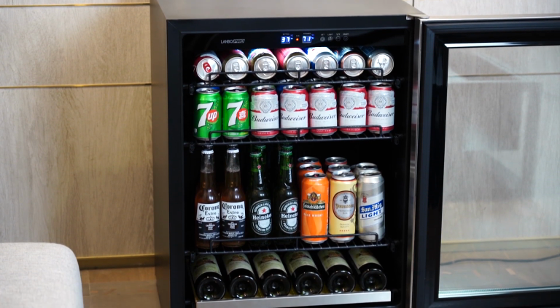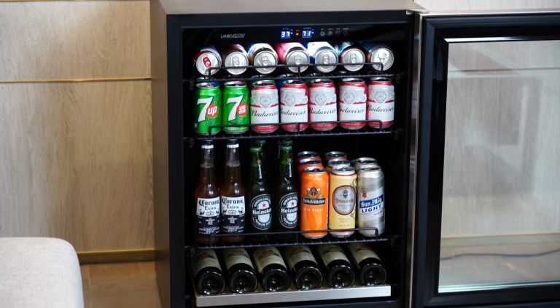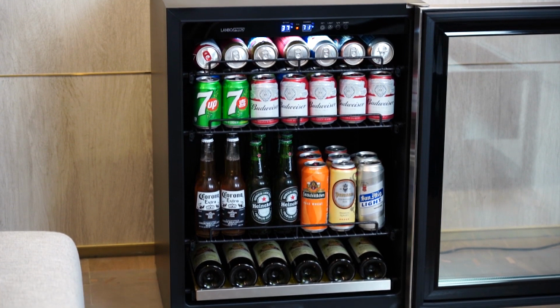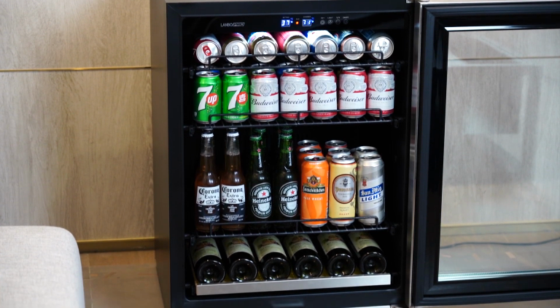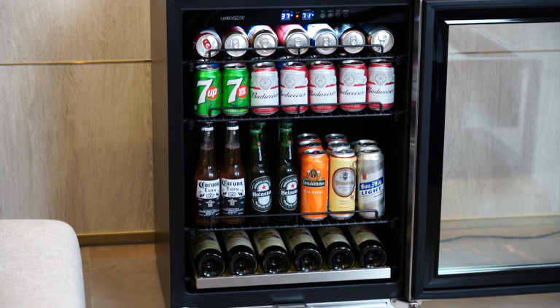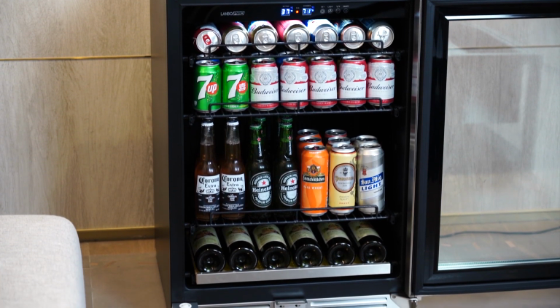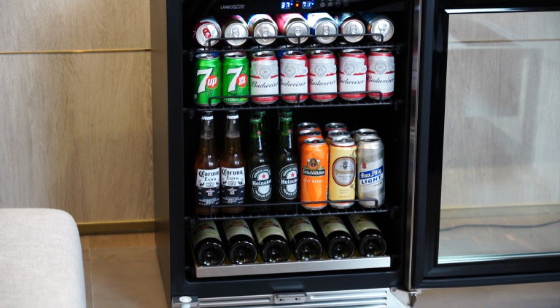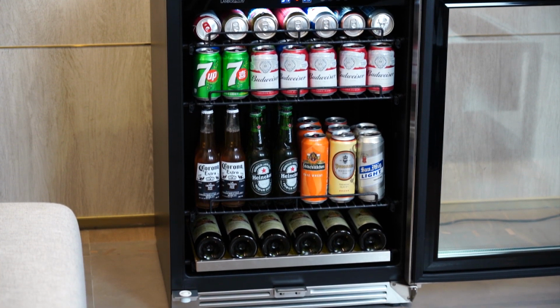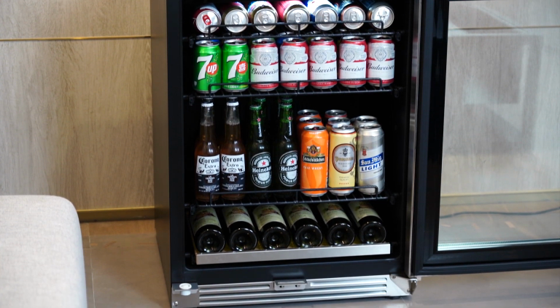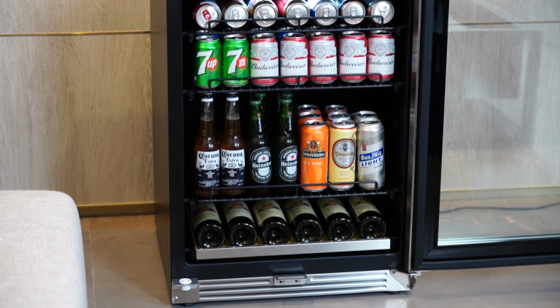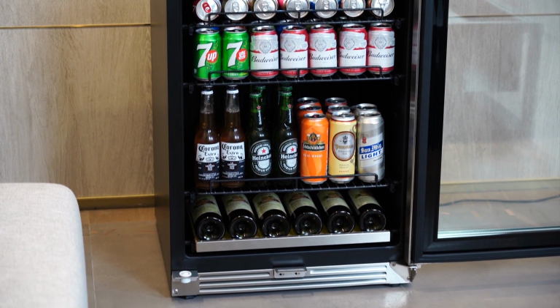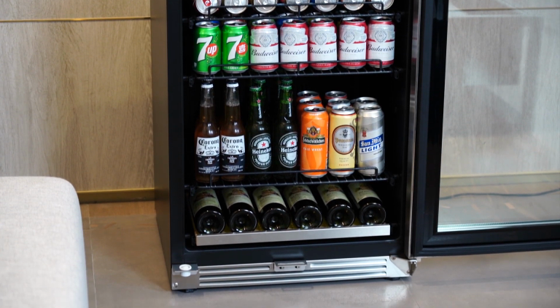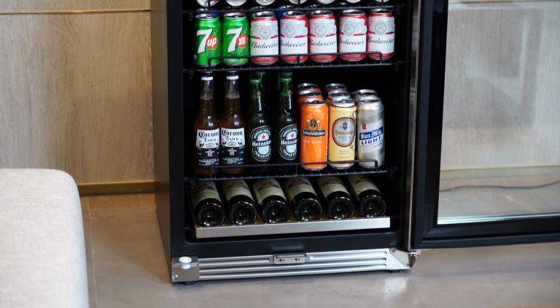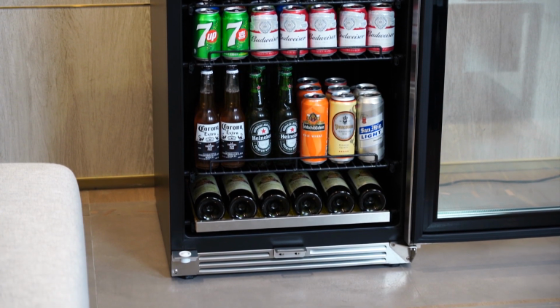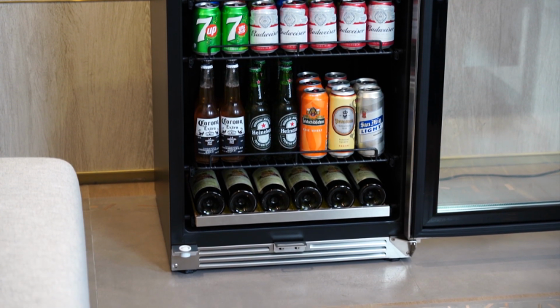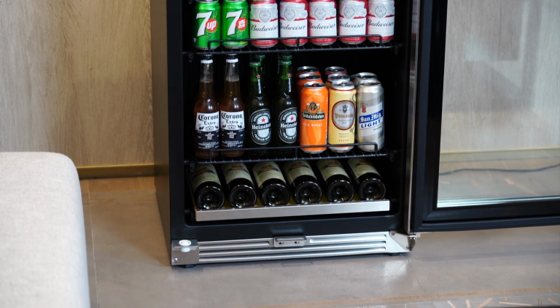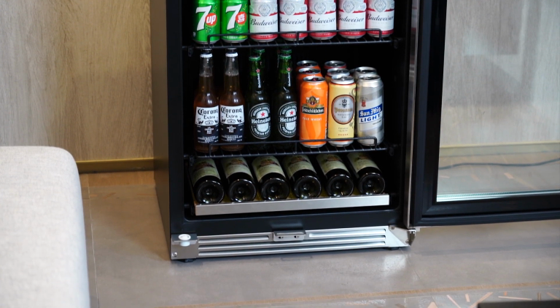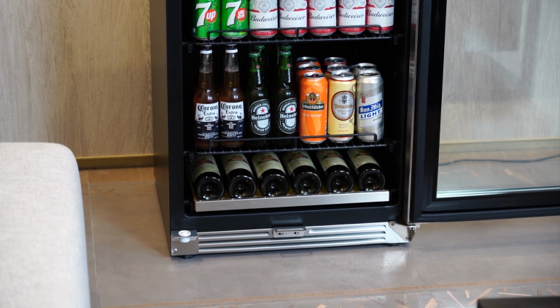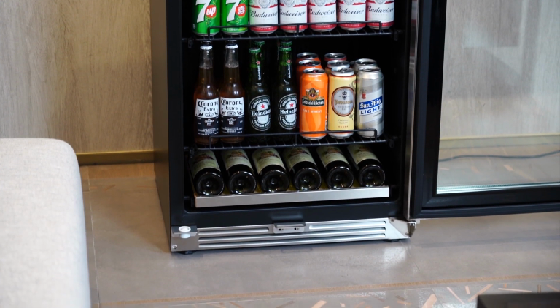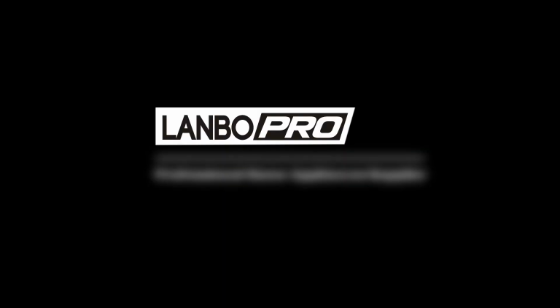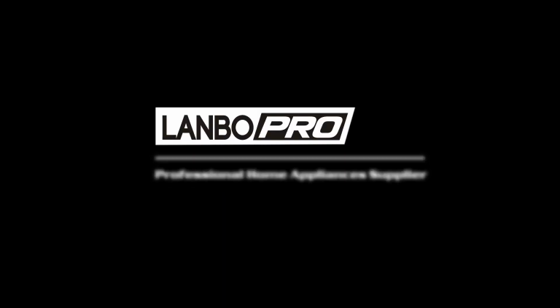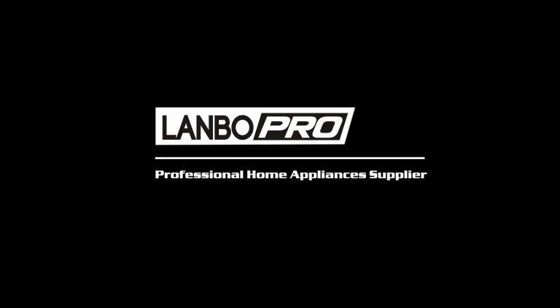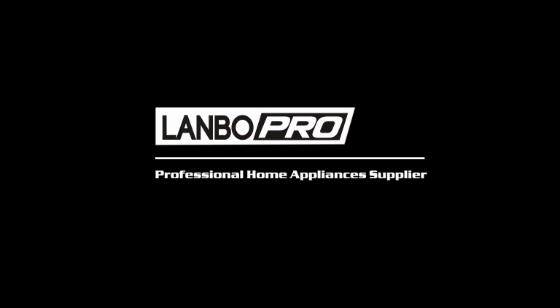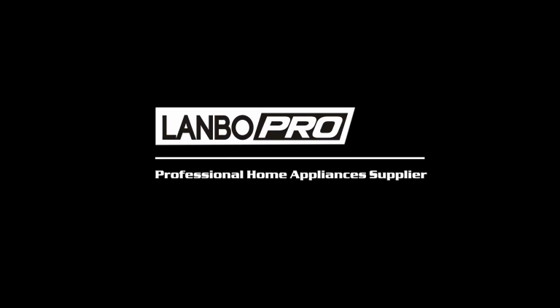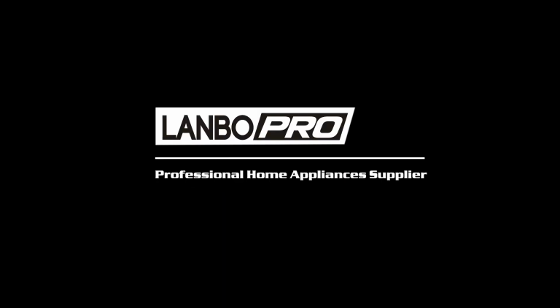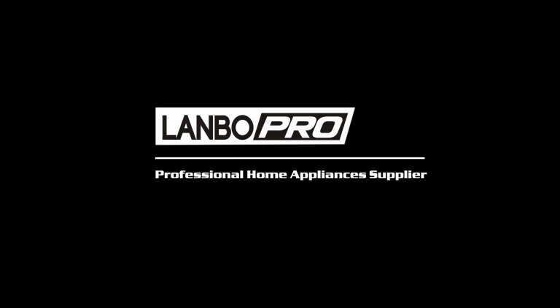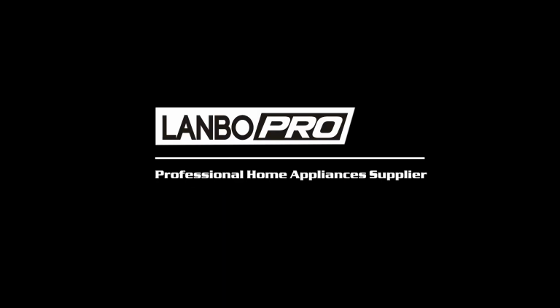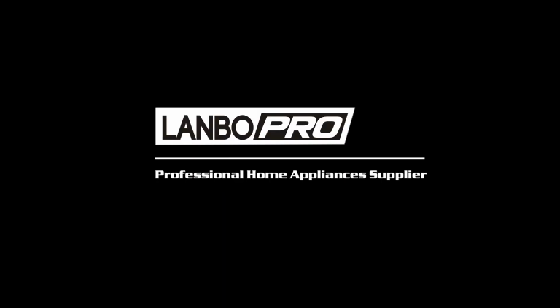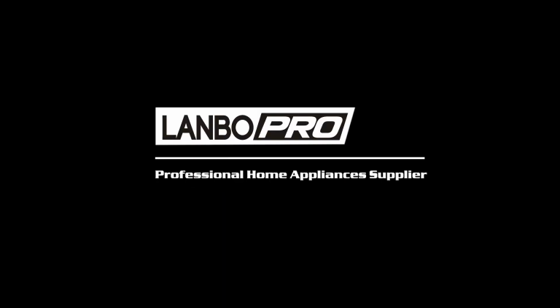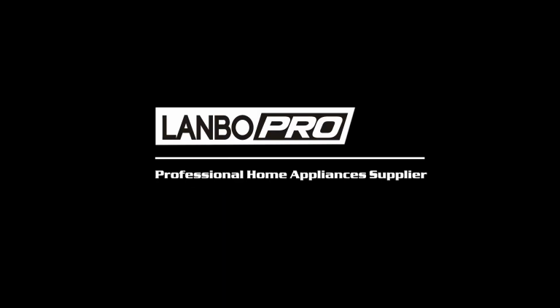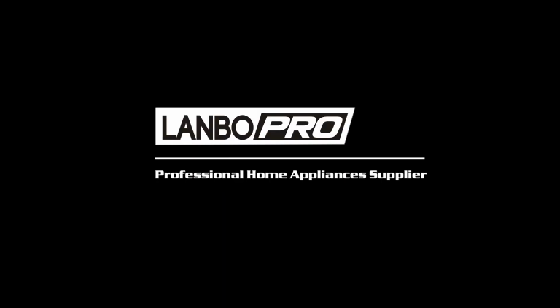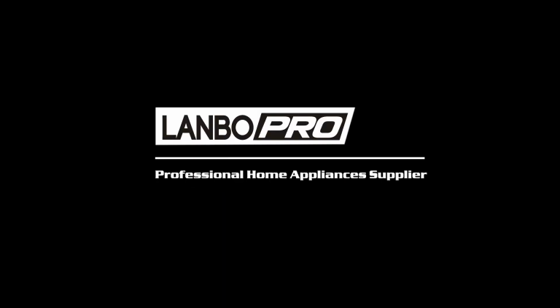The LP 54 BC is an excellent choice for storing your favorite wine and beverages.